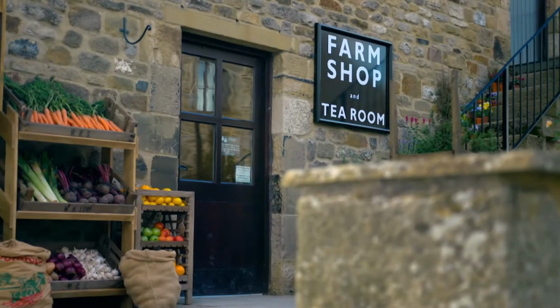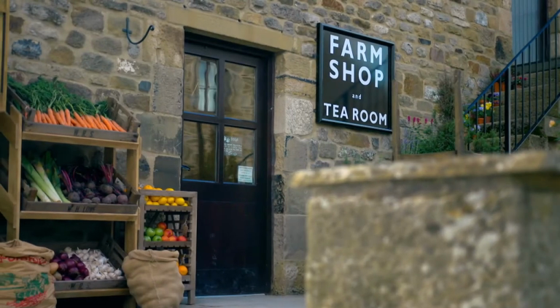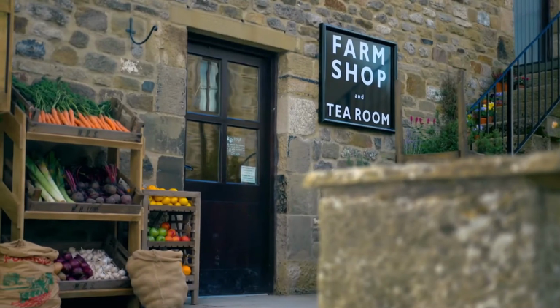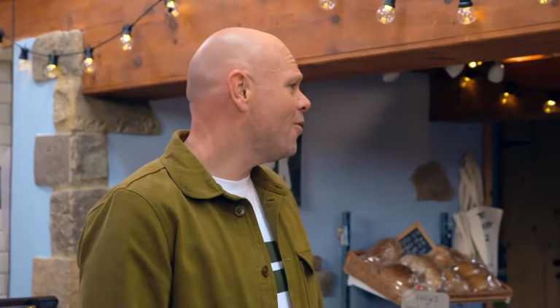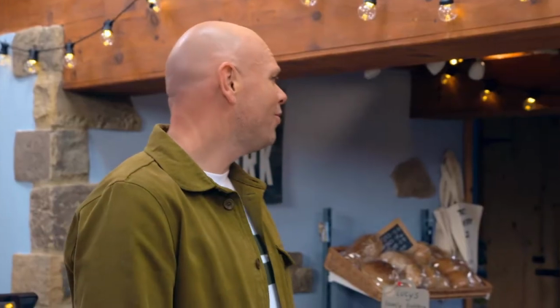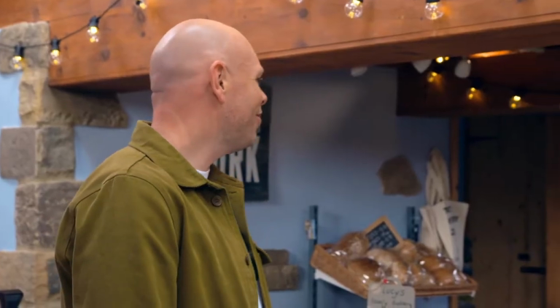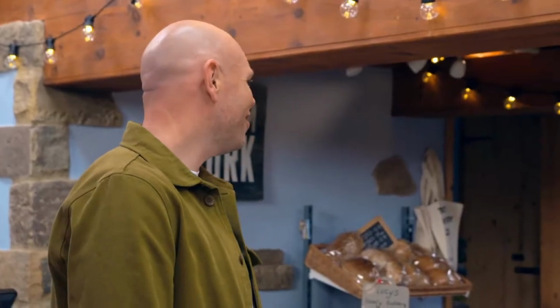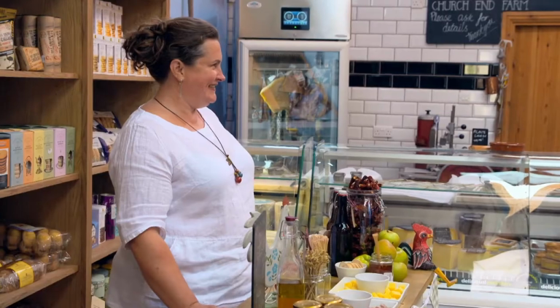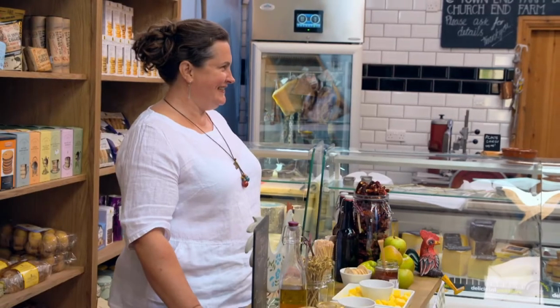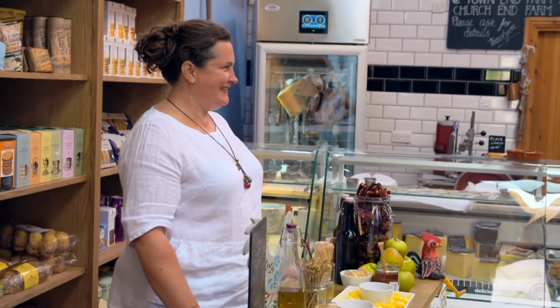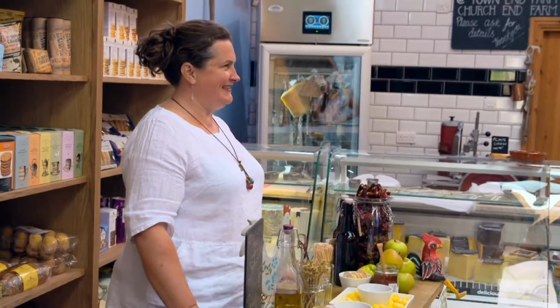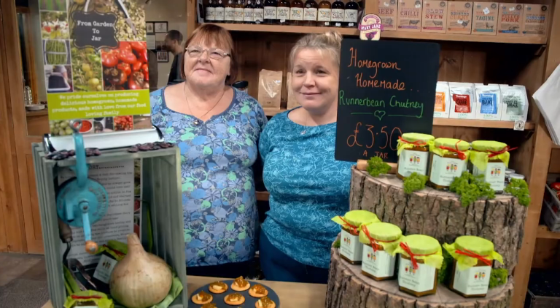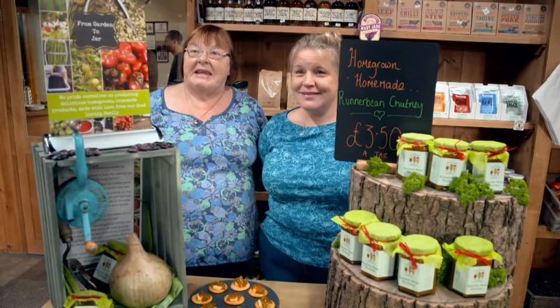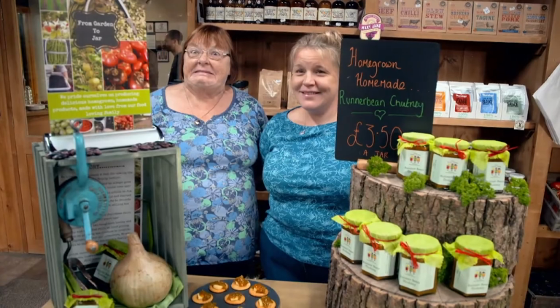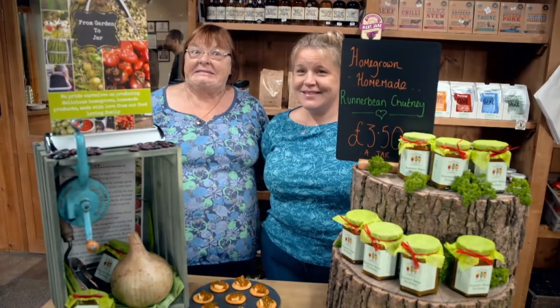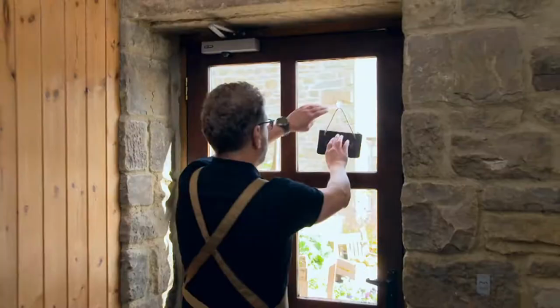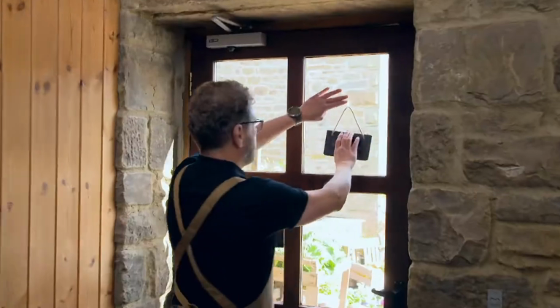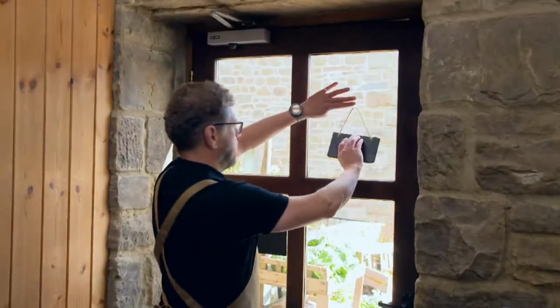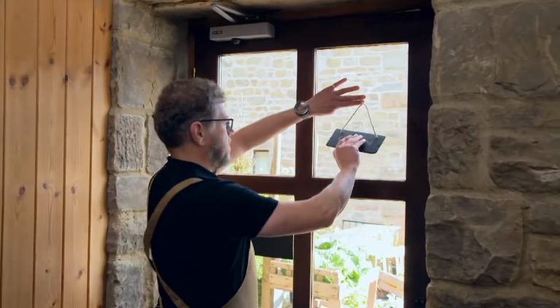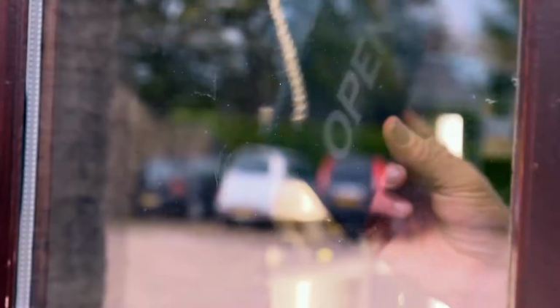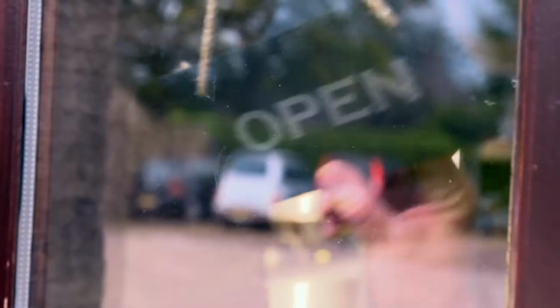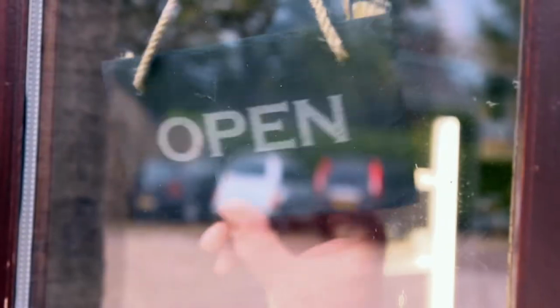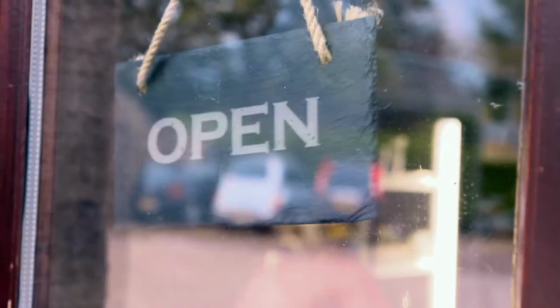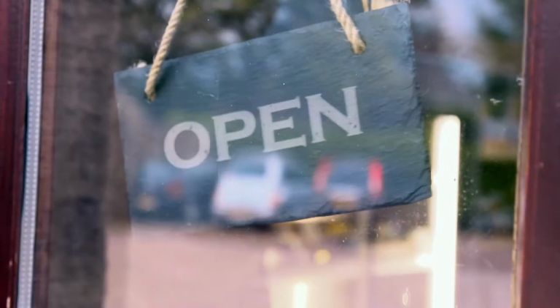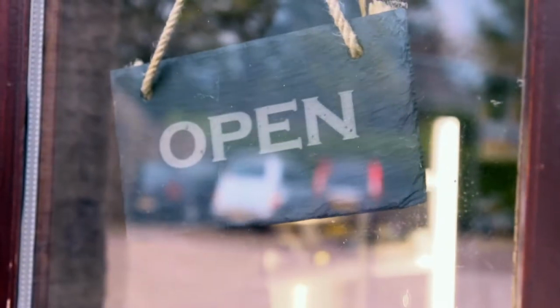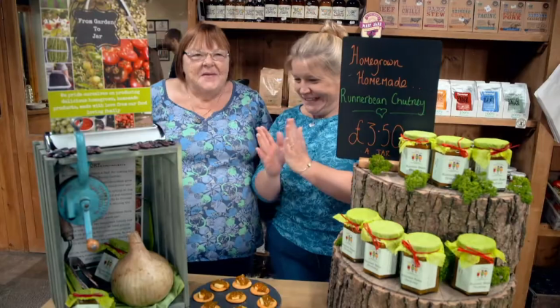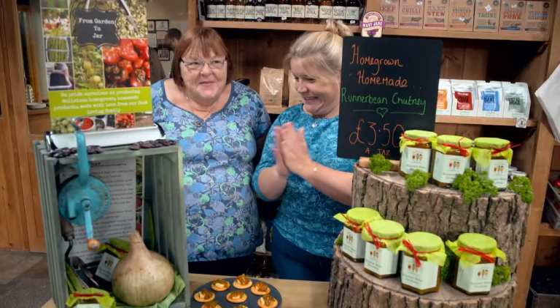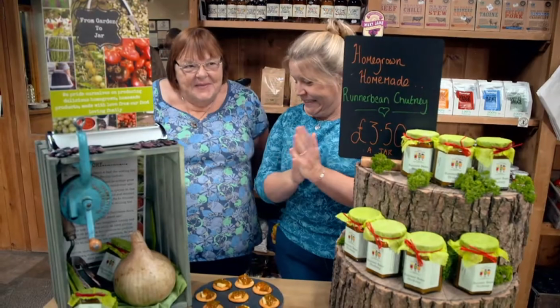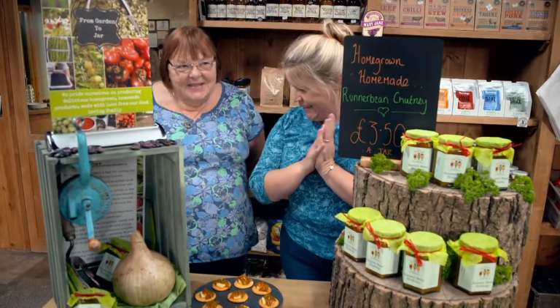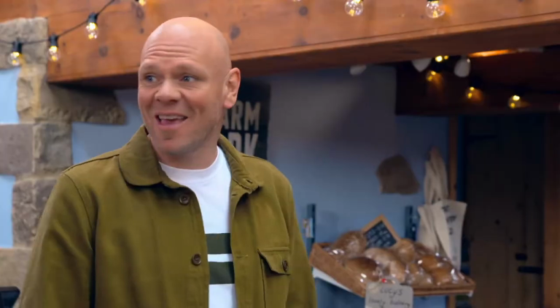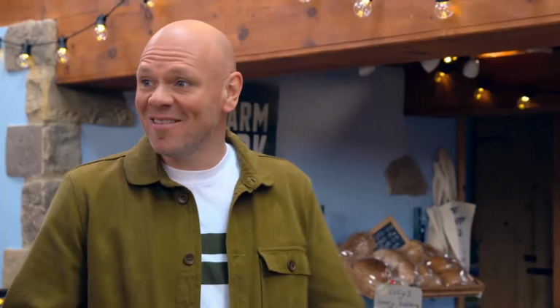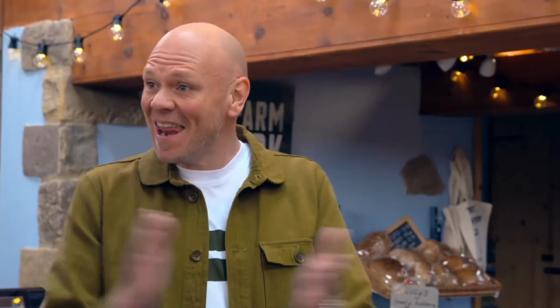OK, food producers, it's your time to shine. The shop is now open. Let's get selling.